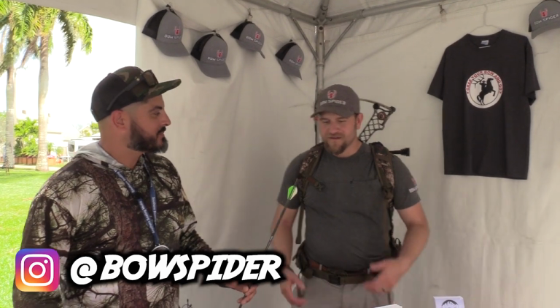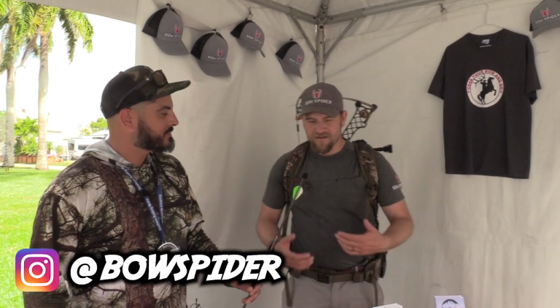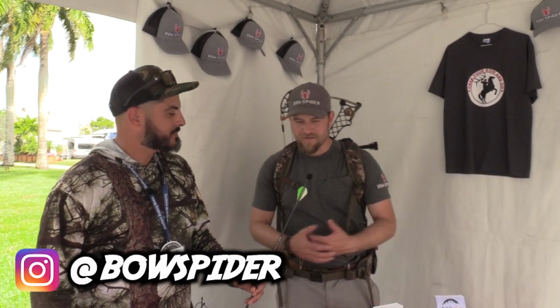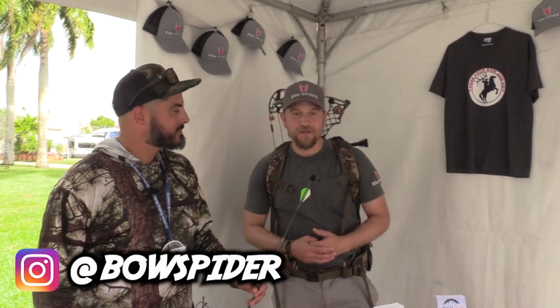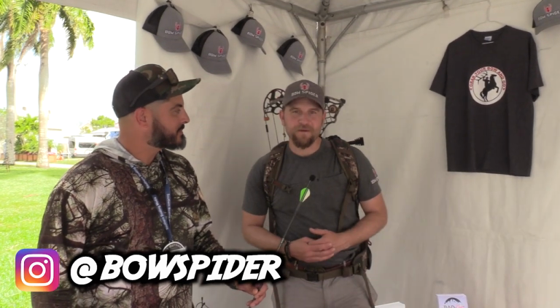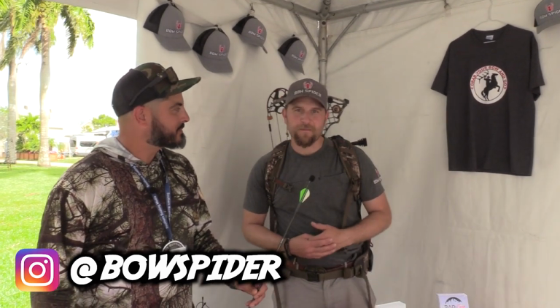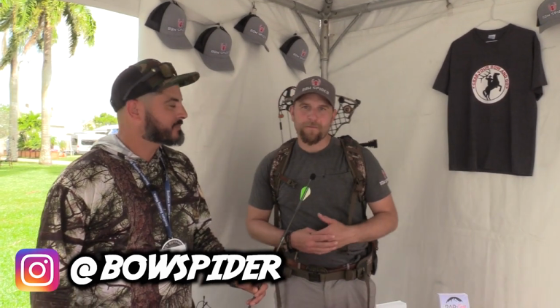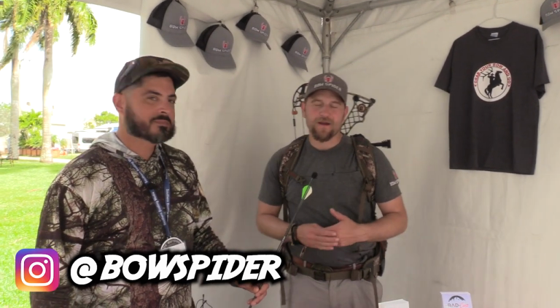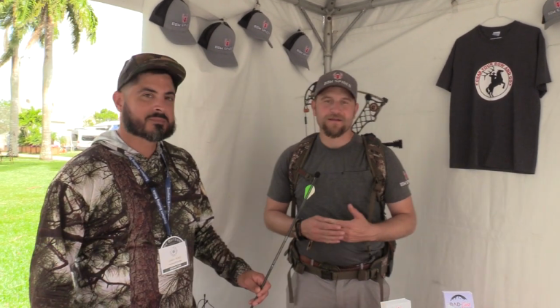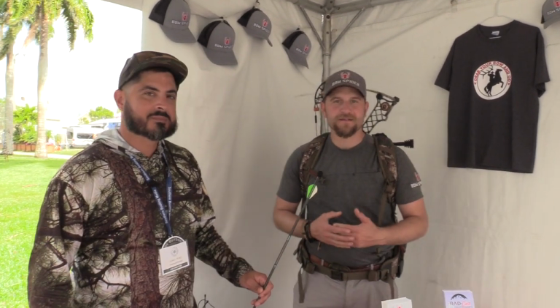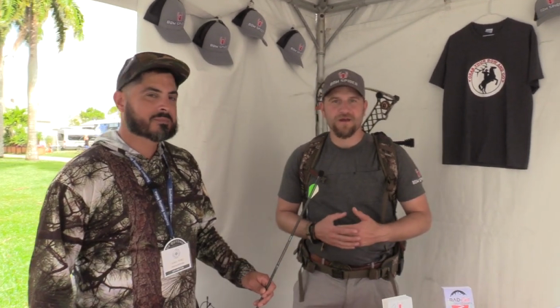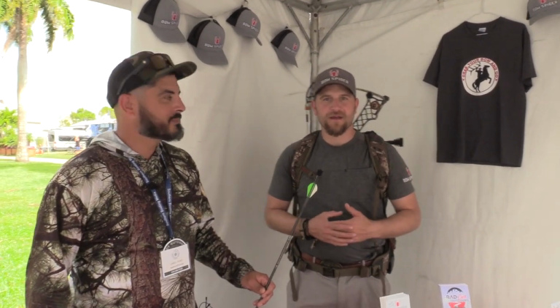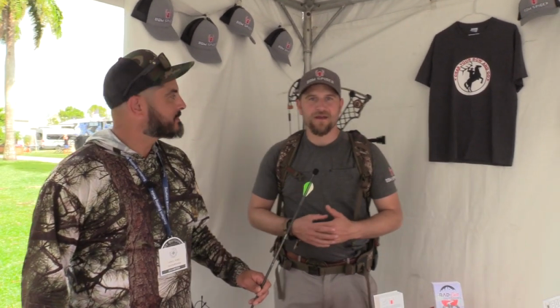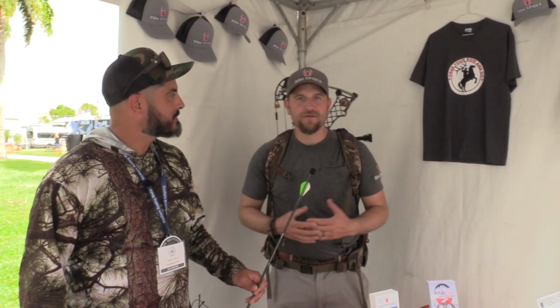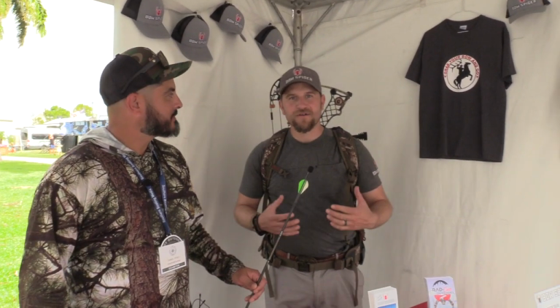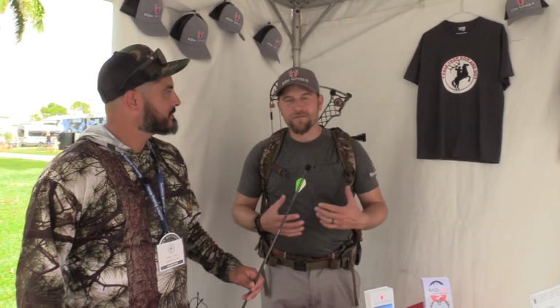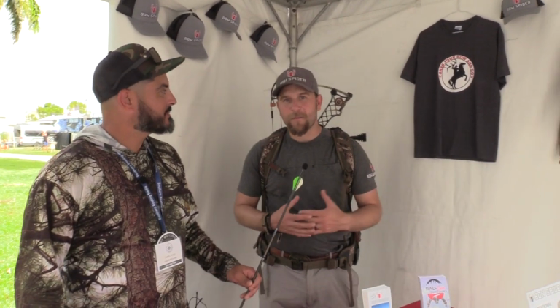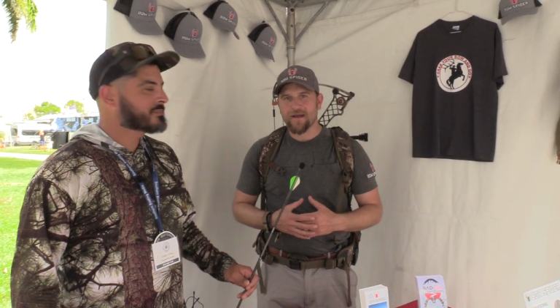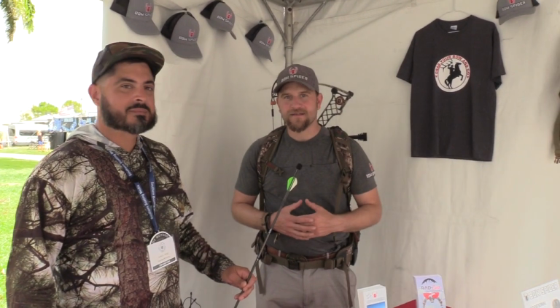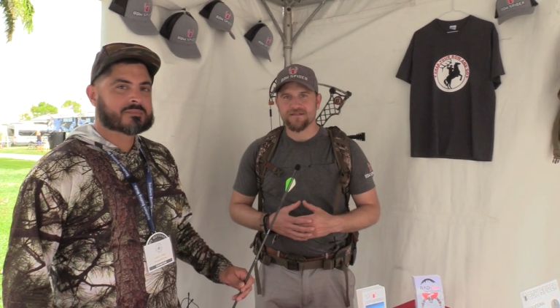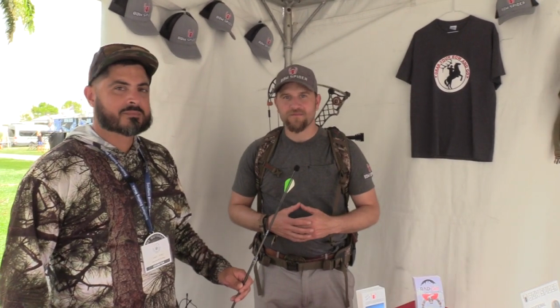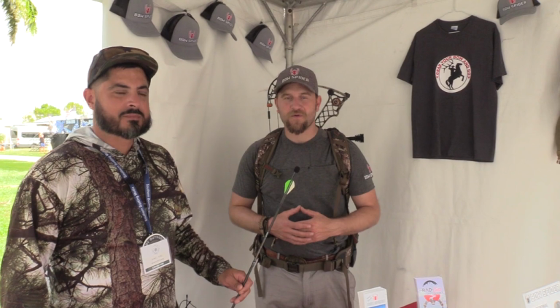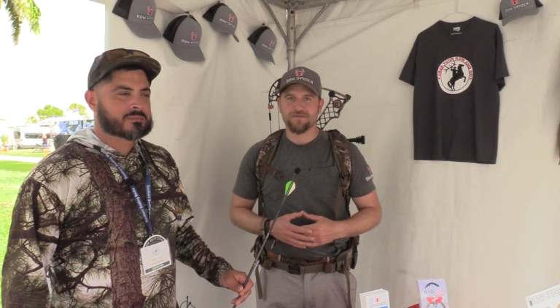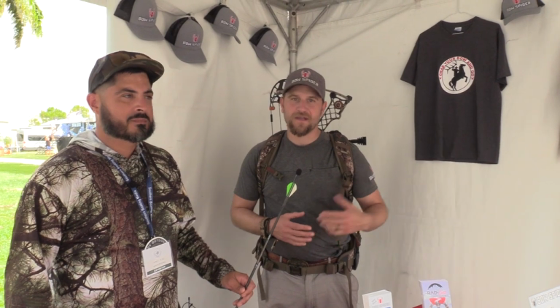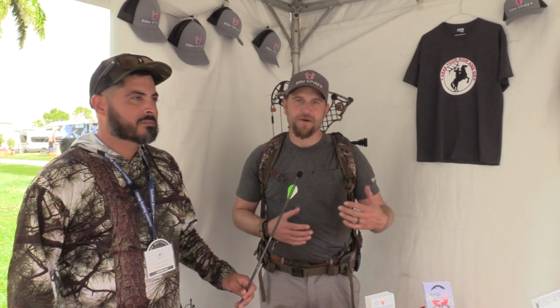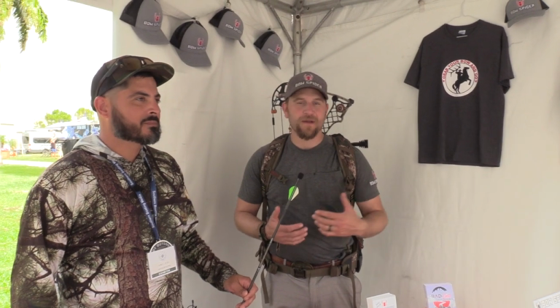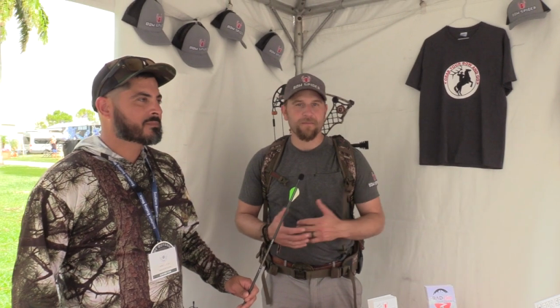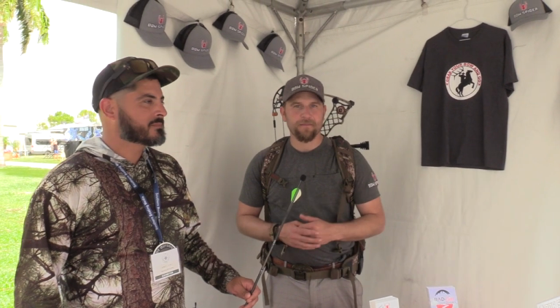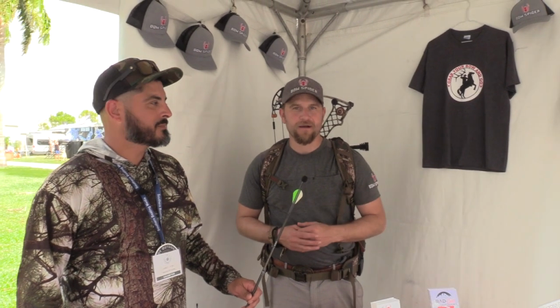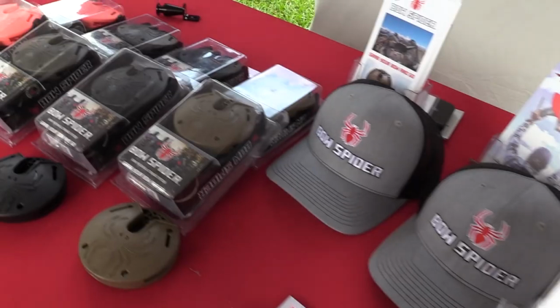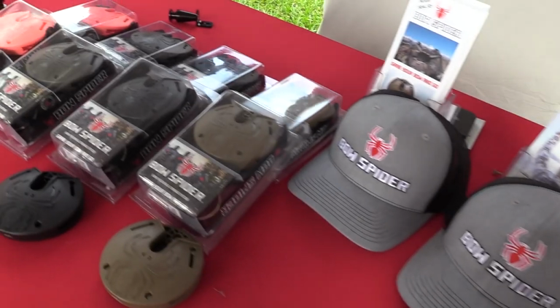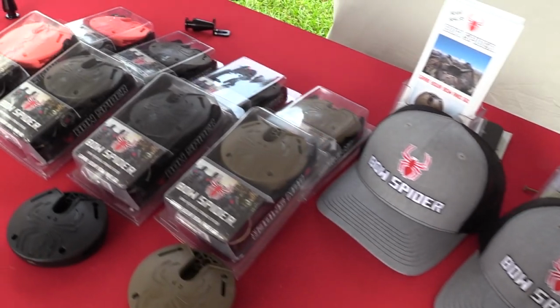The Bow Spider bow product is a universal bow packing system. It works with any bow in any backpack on the market.